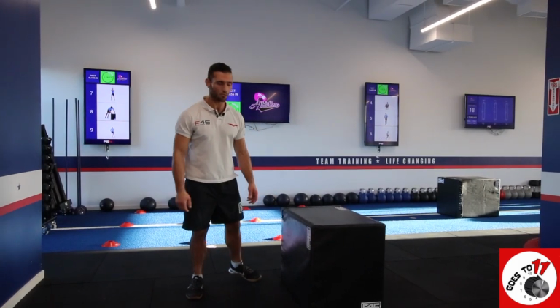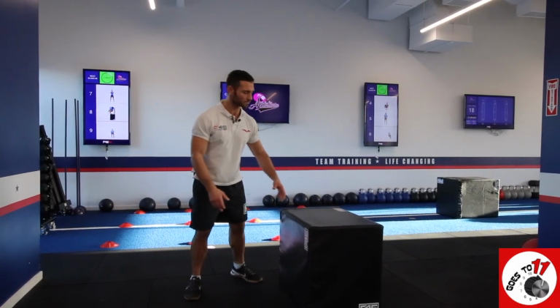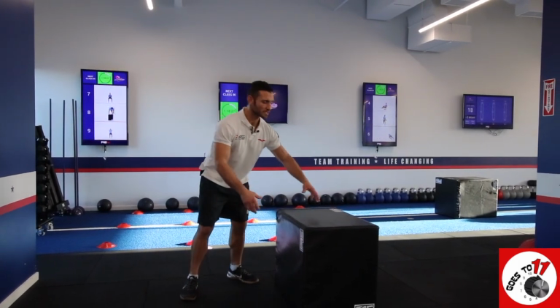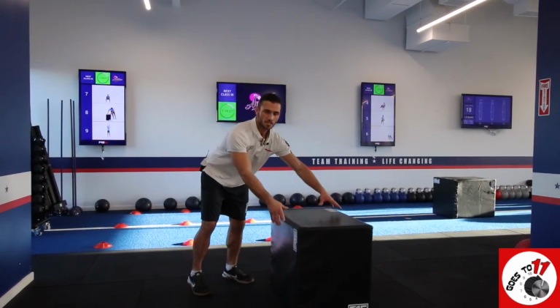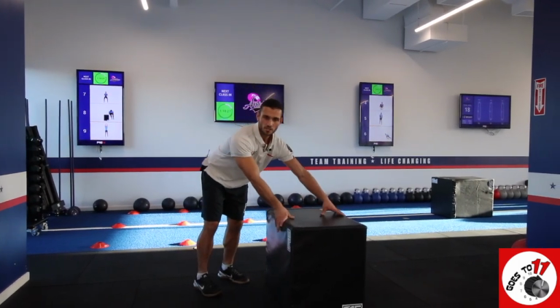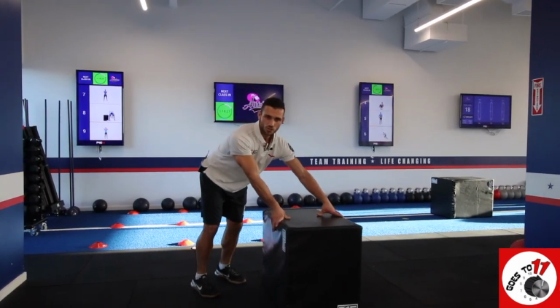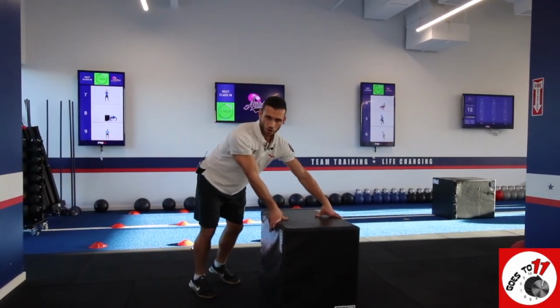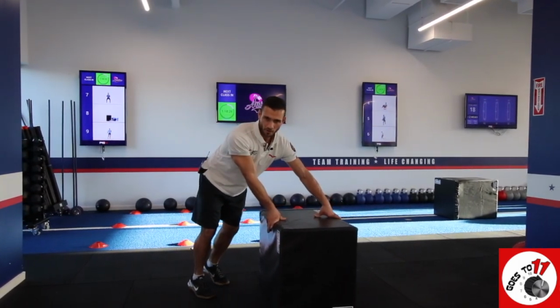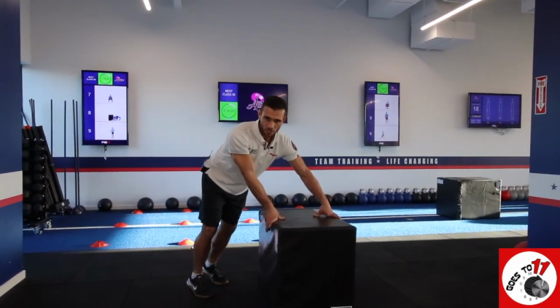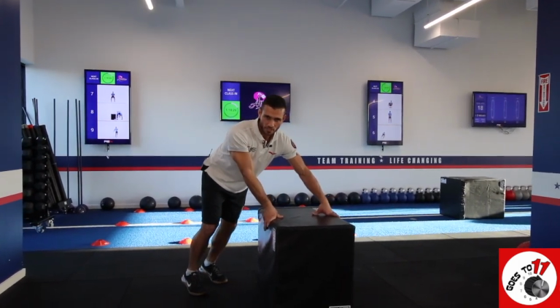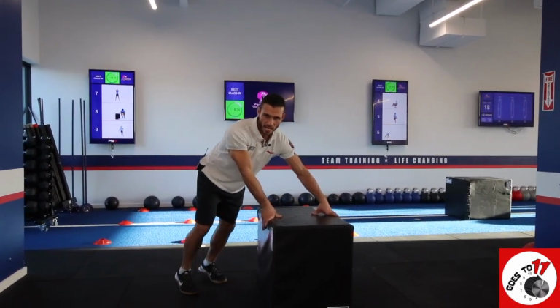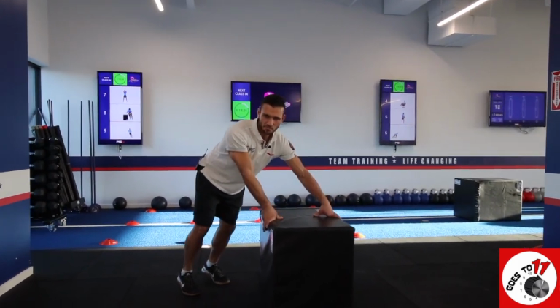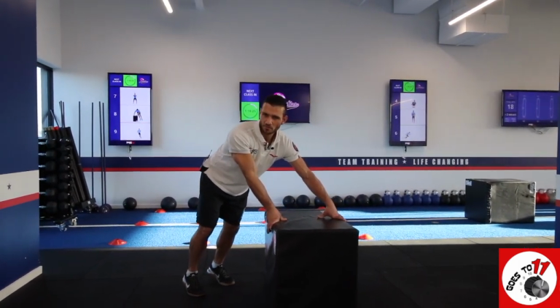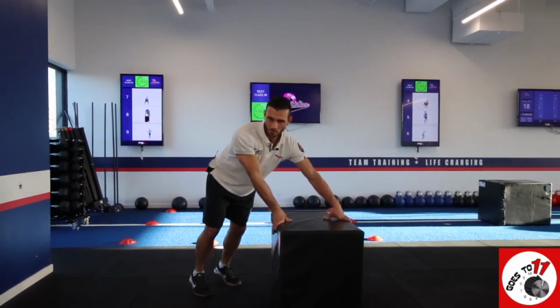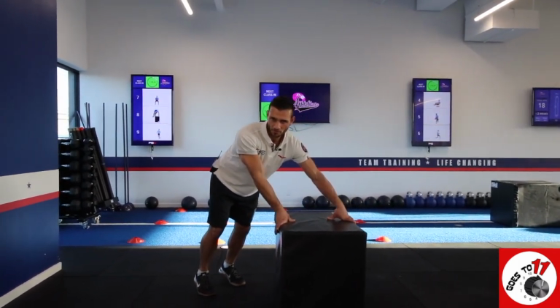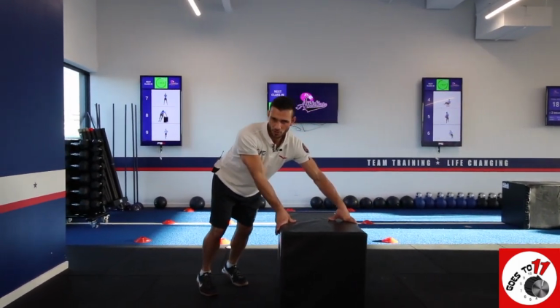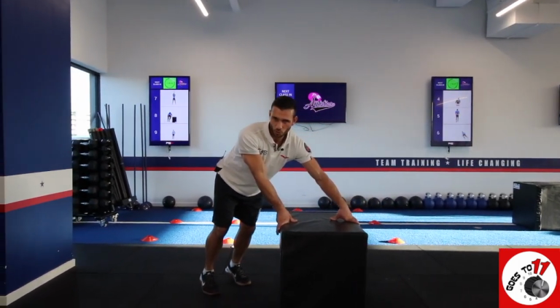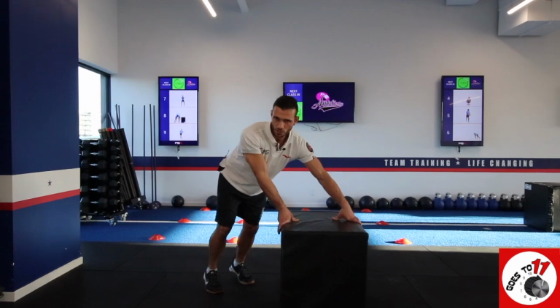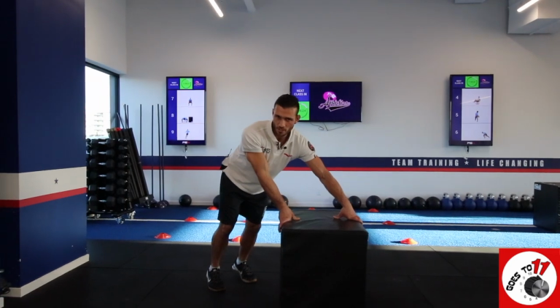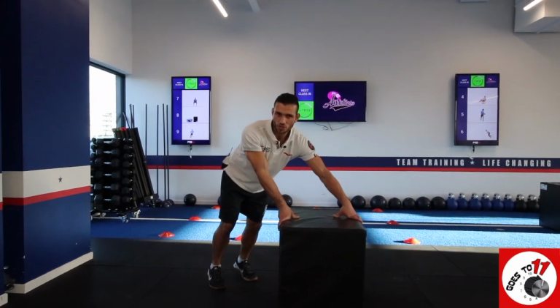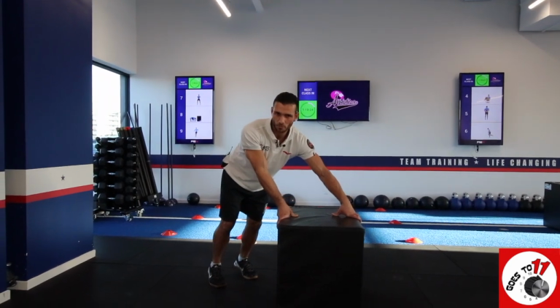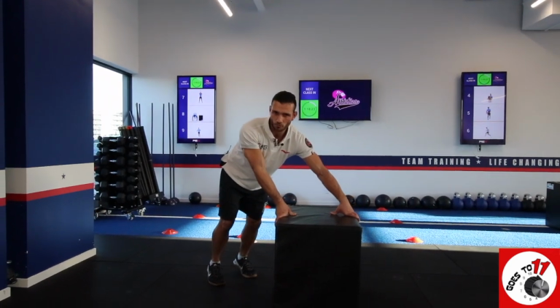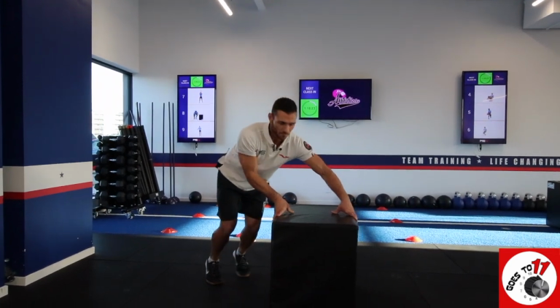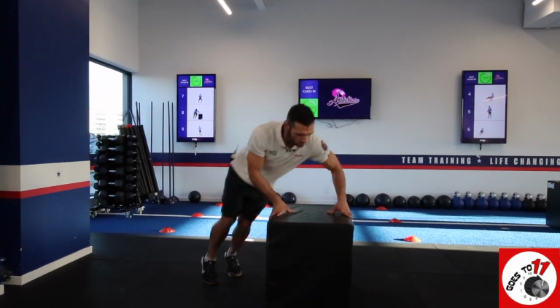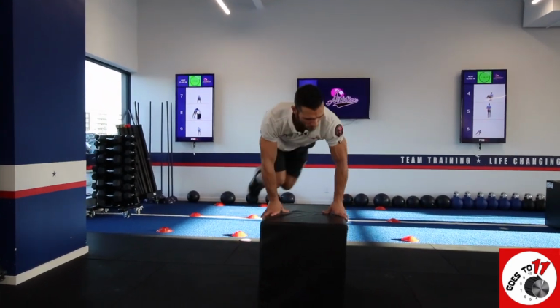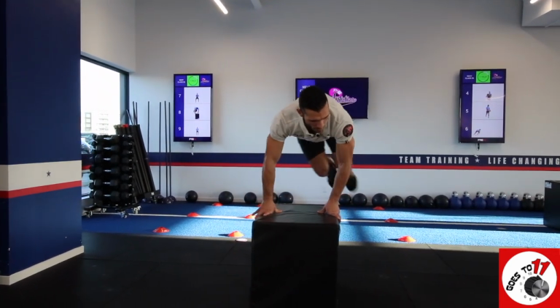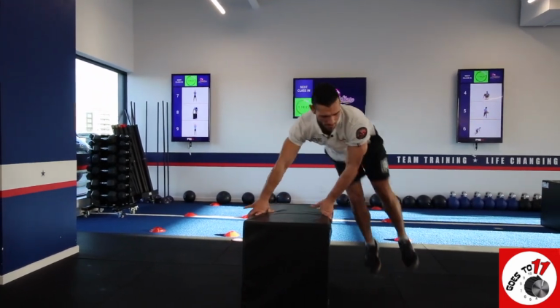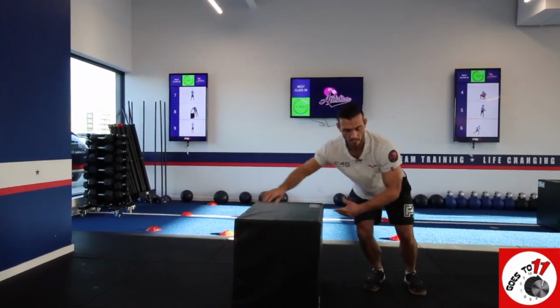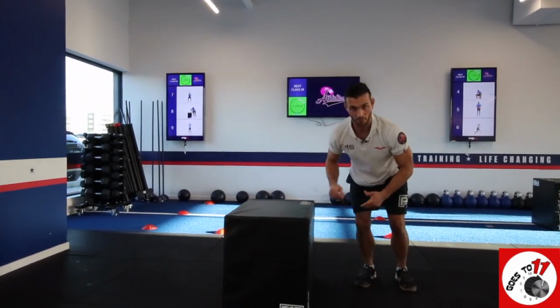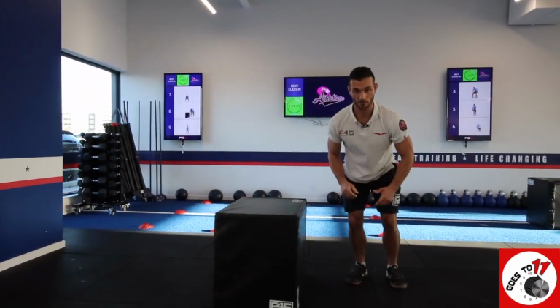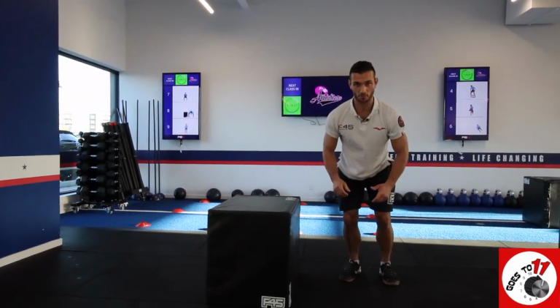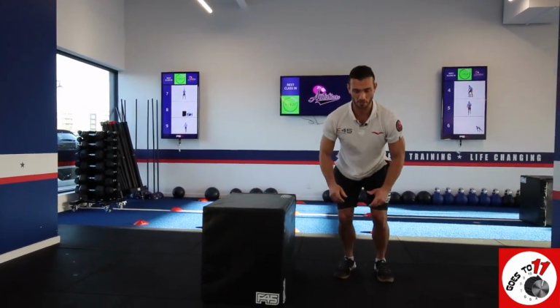Strong foundation with the hands, being very mindful of the shoulders, jumping over. Coming down for a burpee.